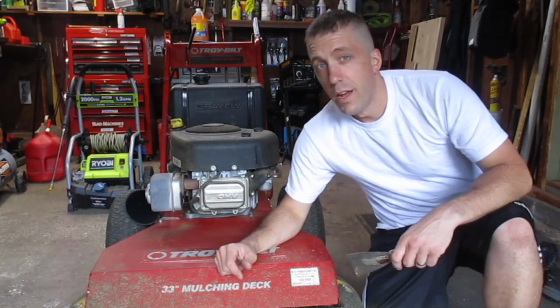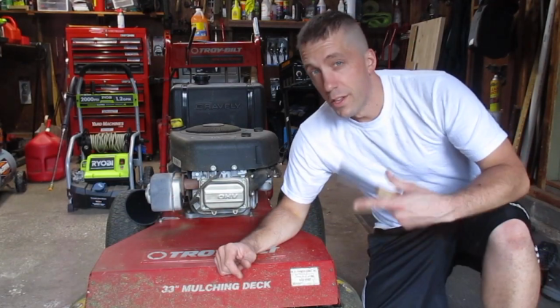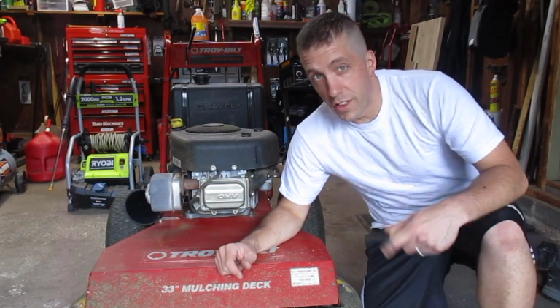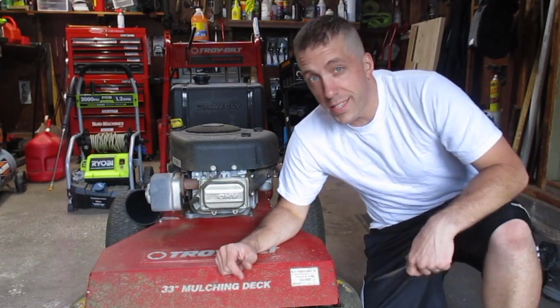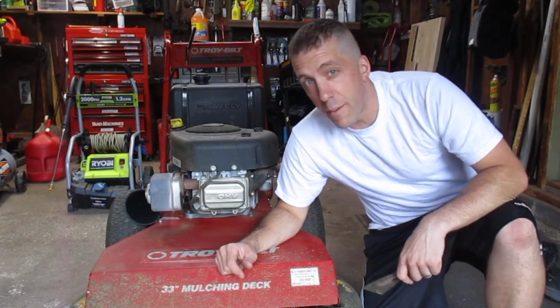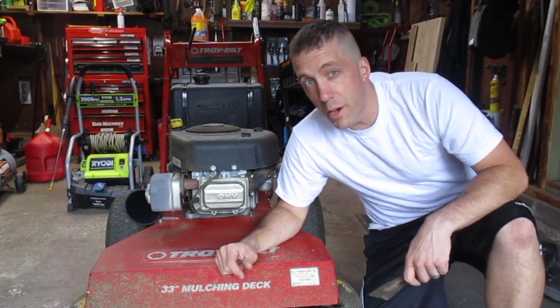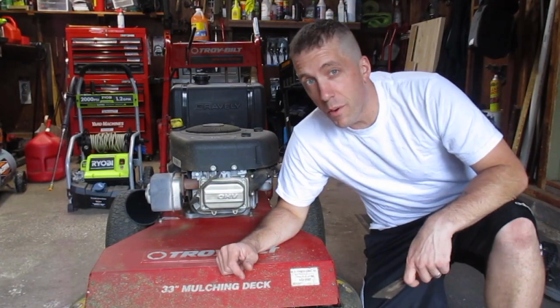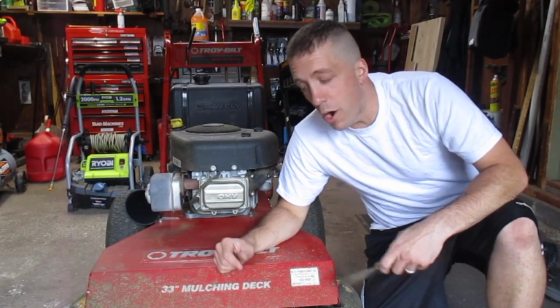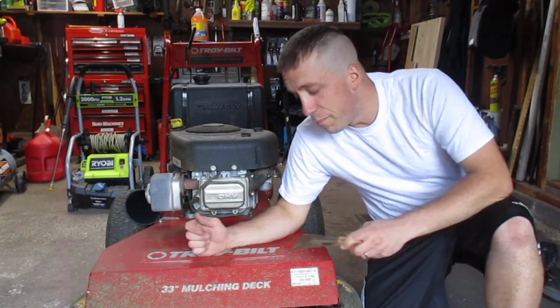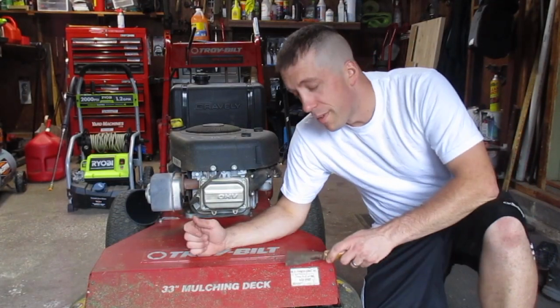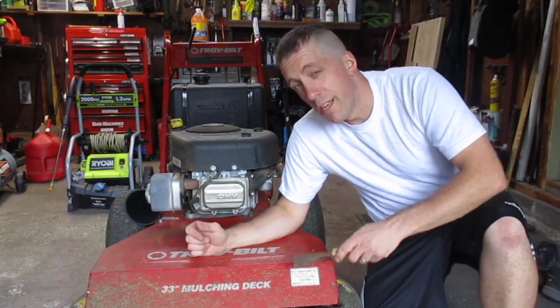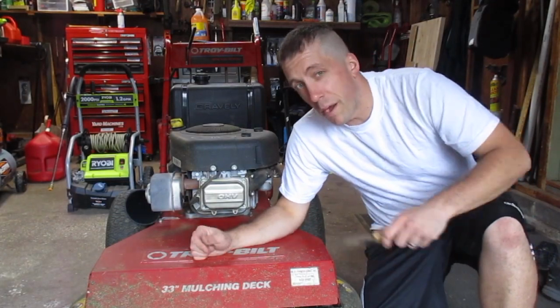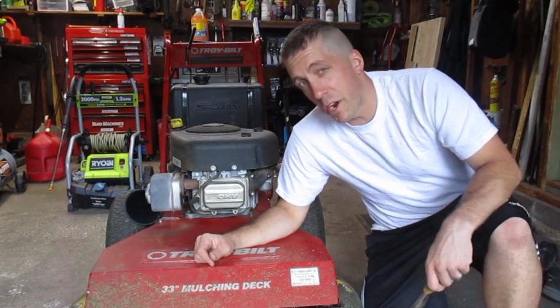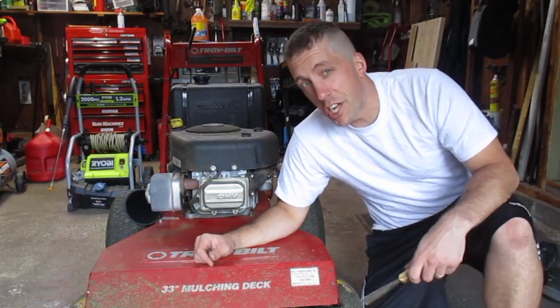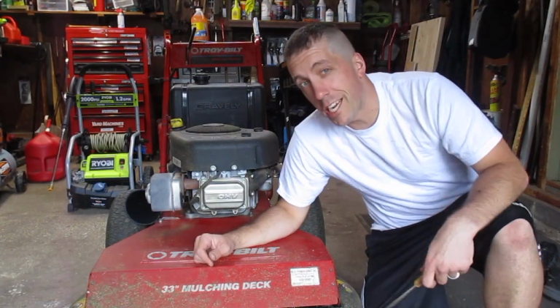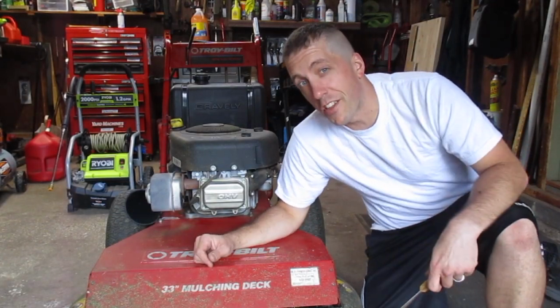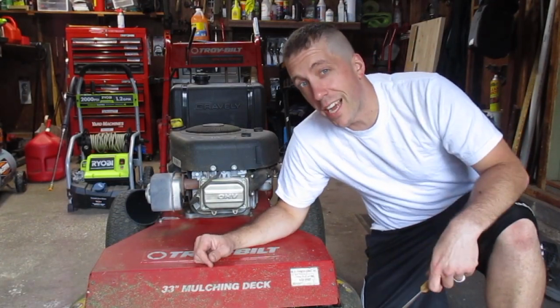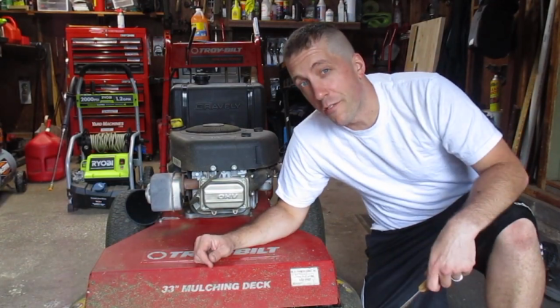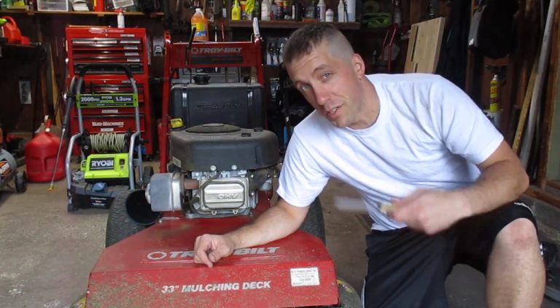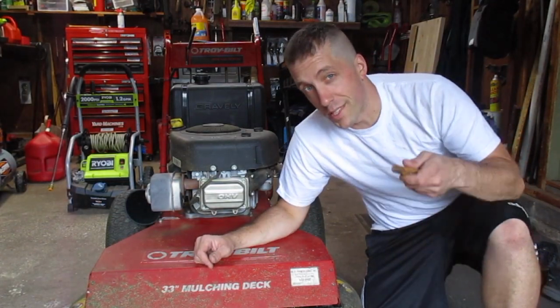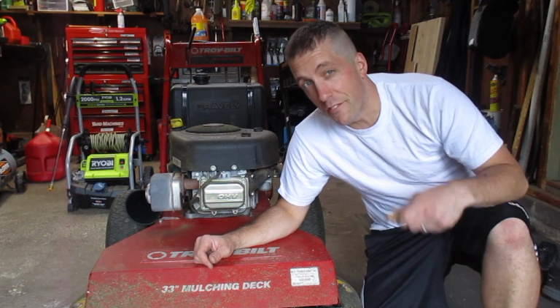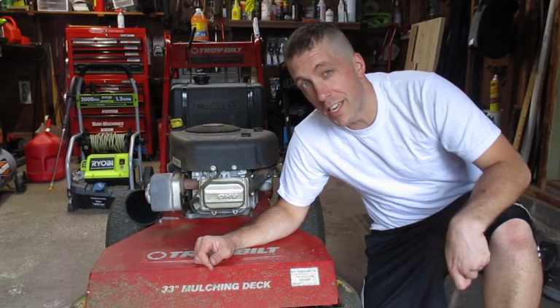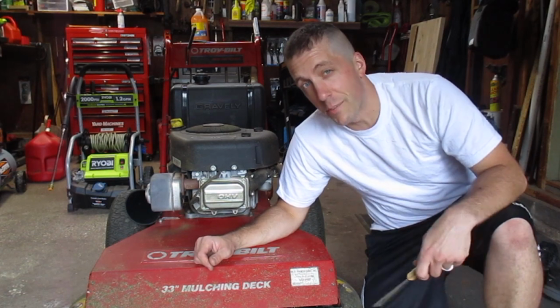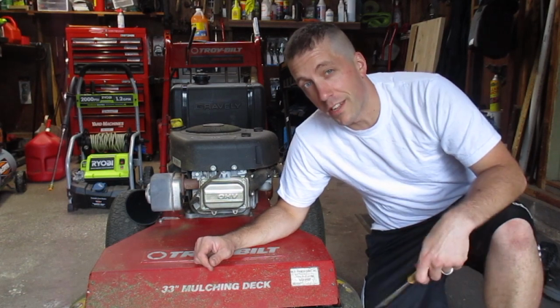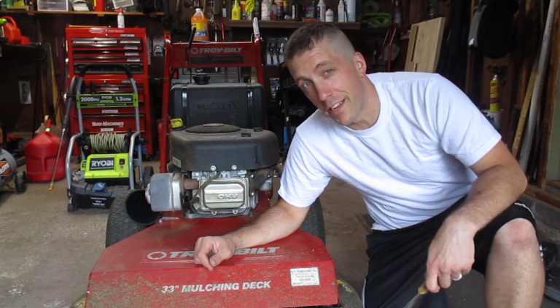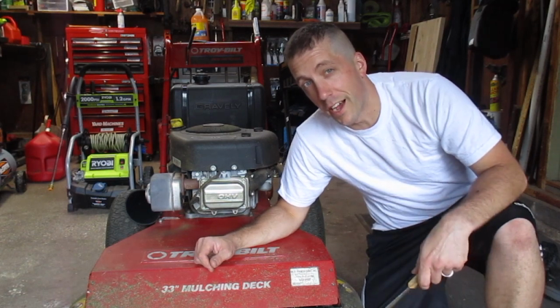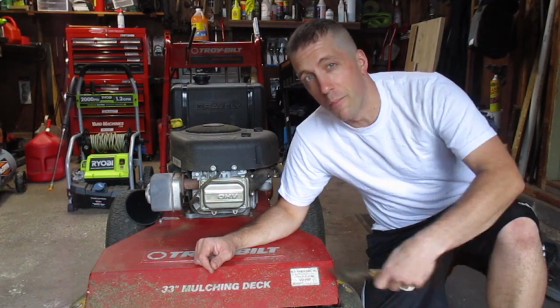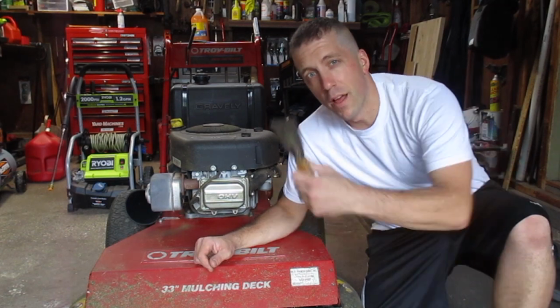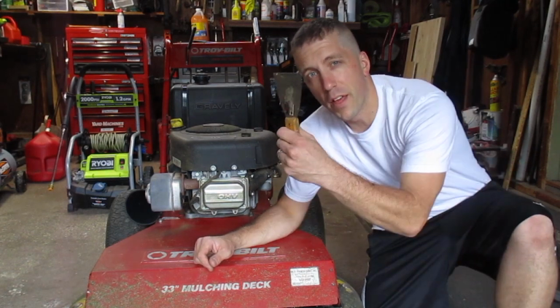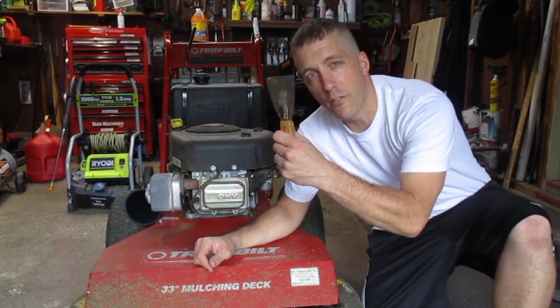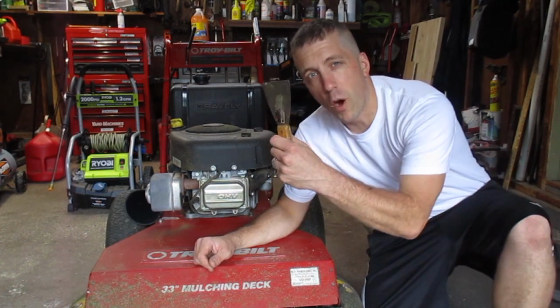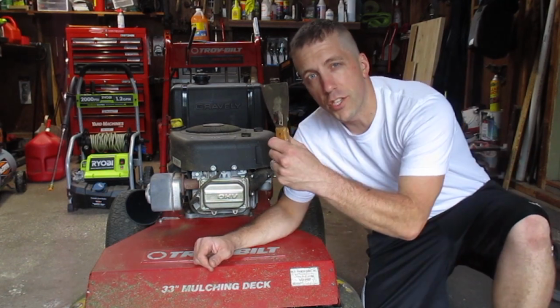So the next time you go to mow, you might want to check under the deck first and see if it needs to be cleaned out. Thank you for watching.